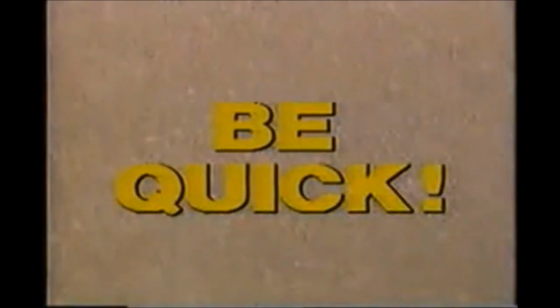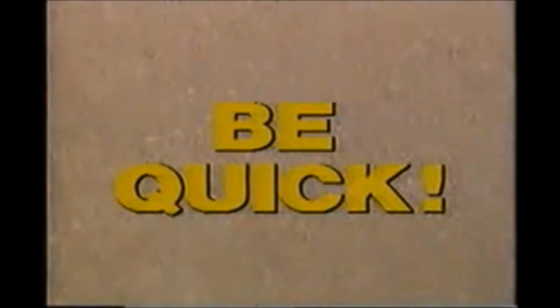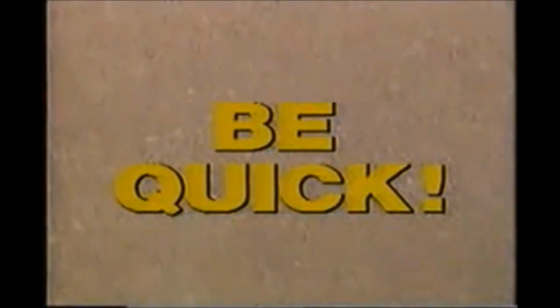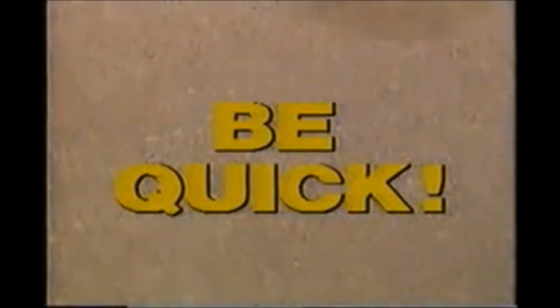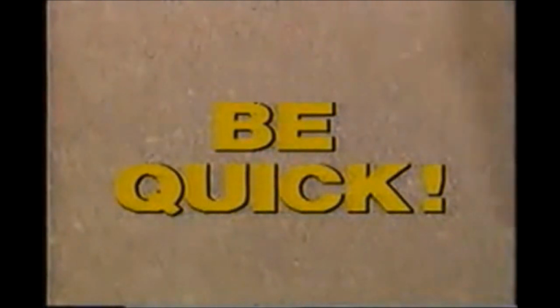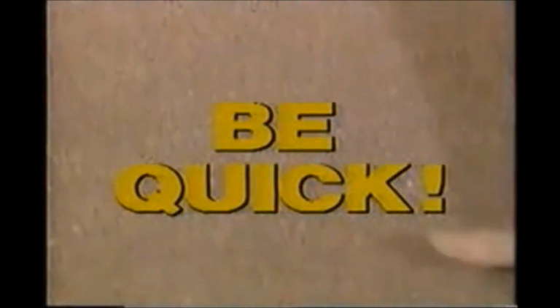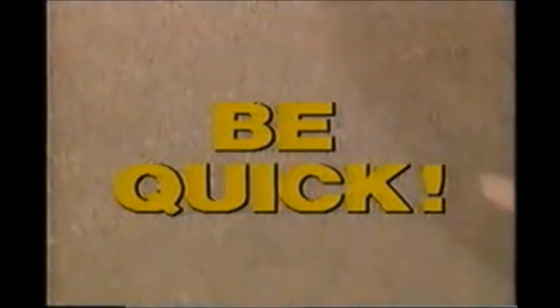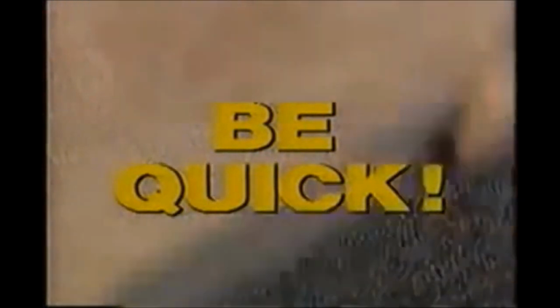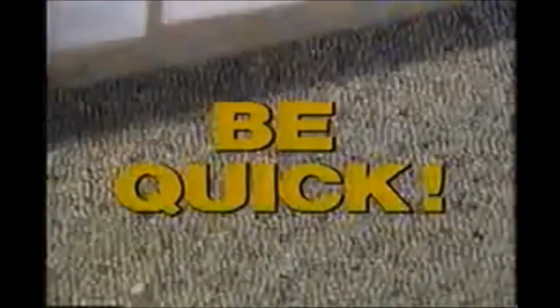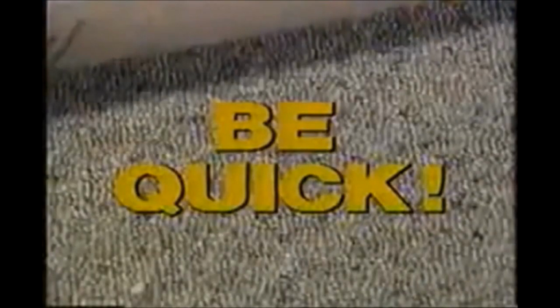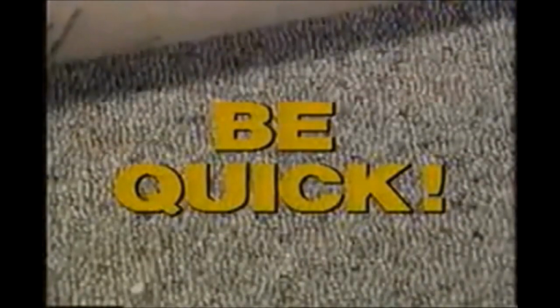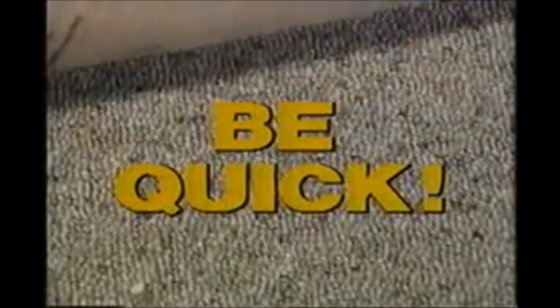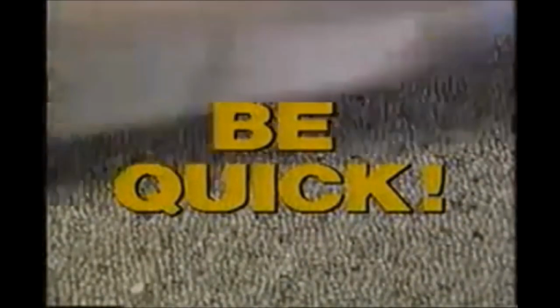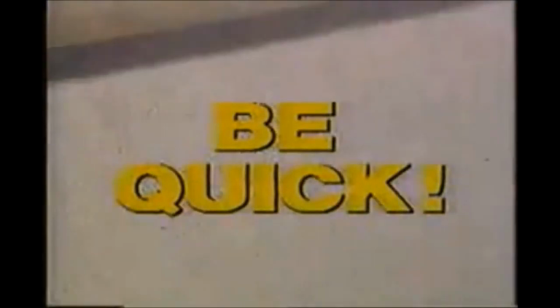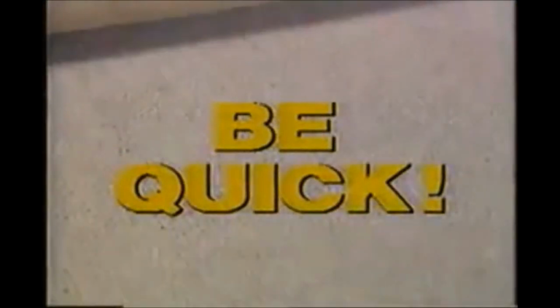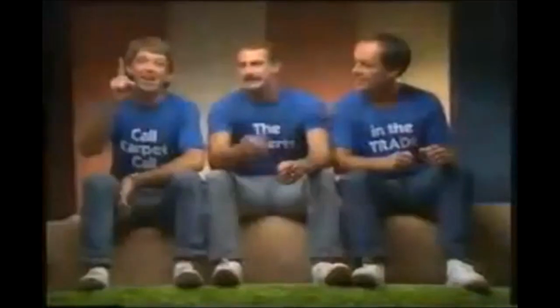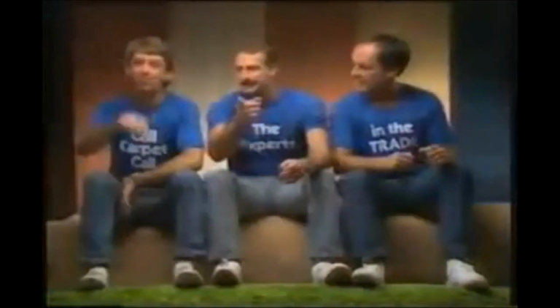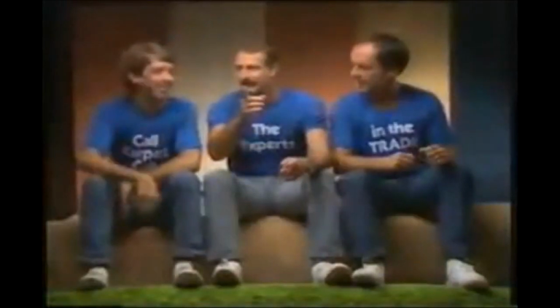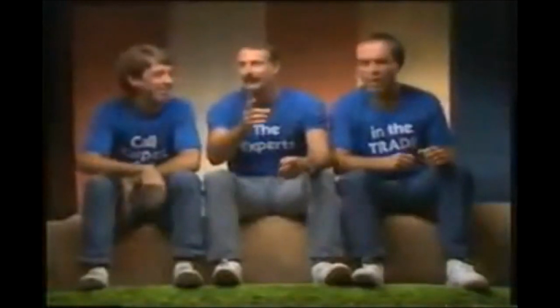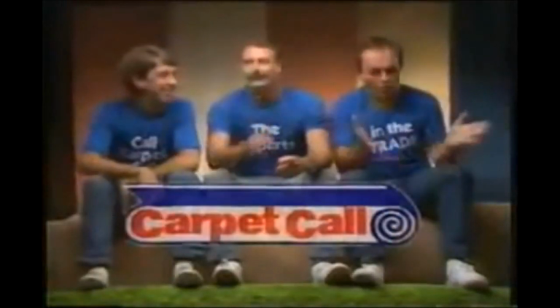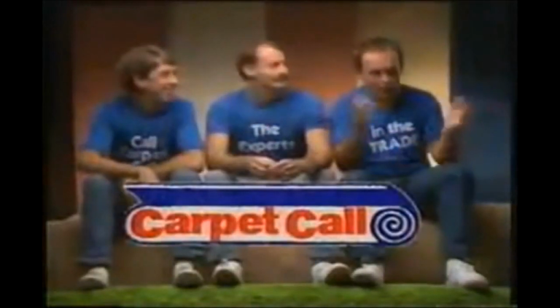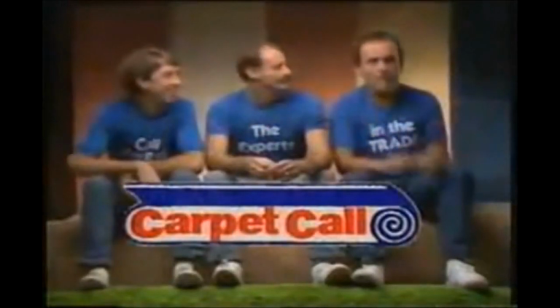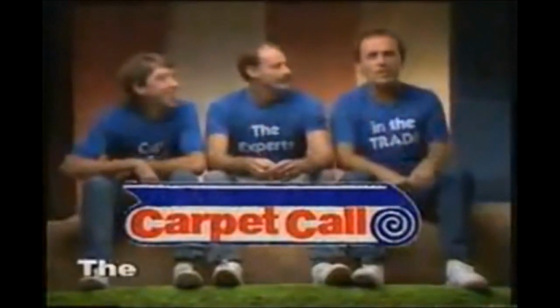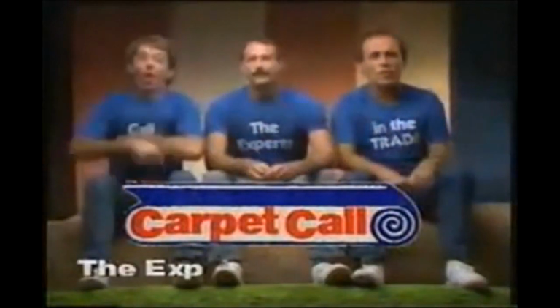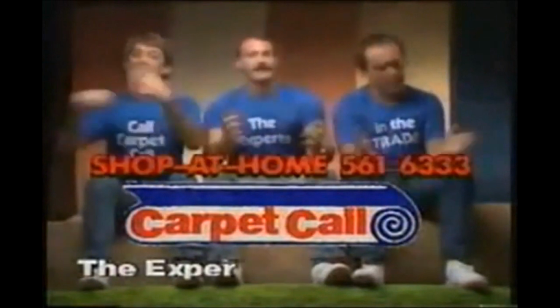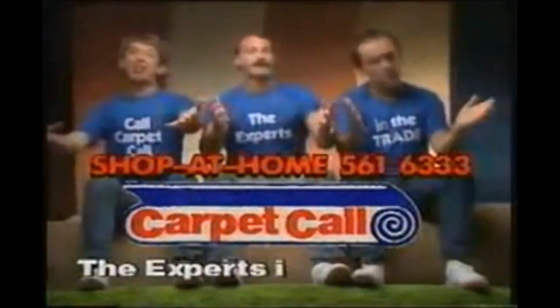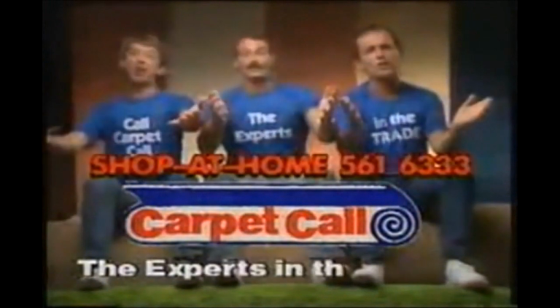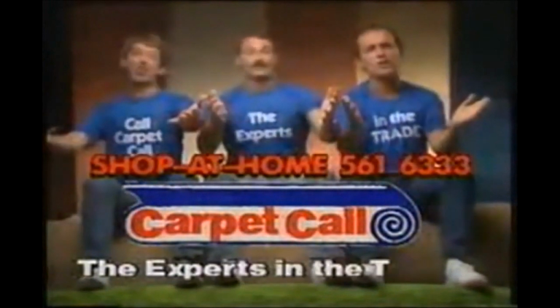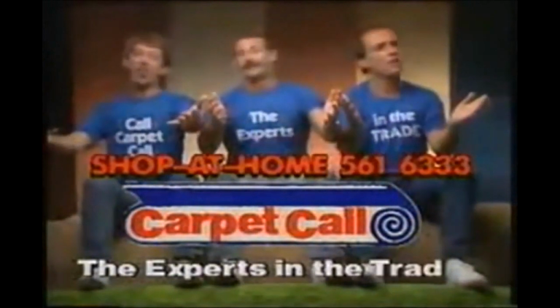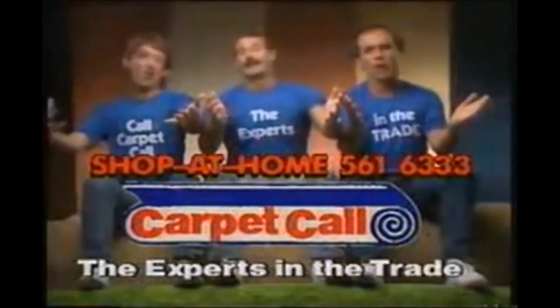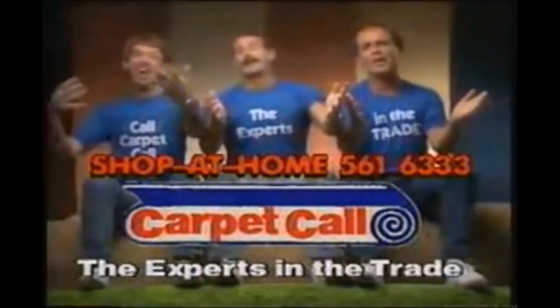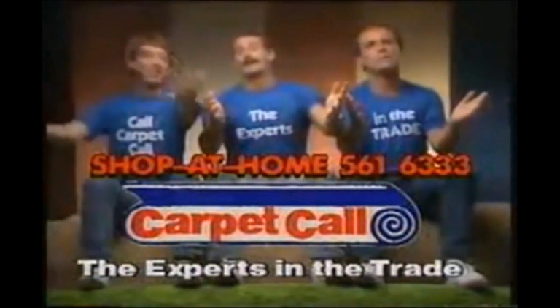Be quick as stocks are limited and first to see will buy. Give us a call. Call Carpet Call — the experts in the trade.